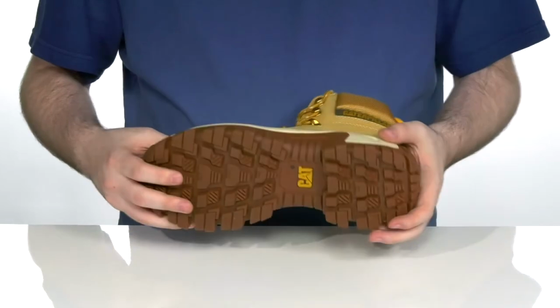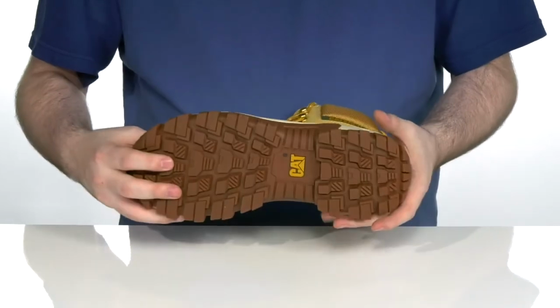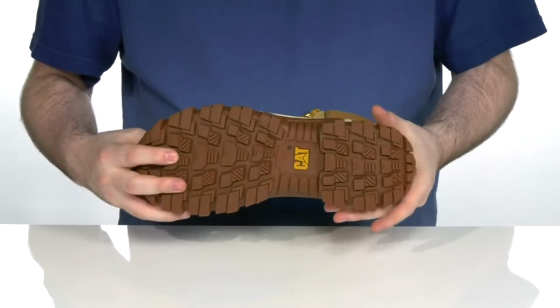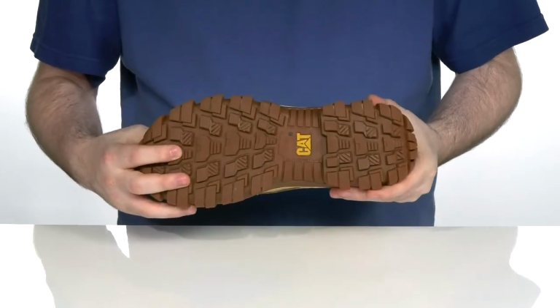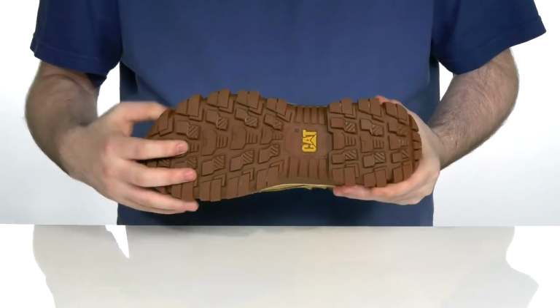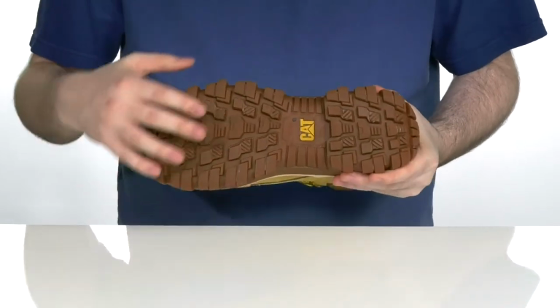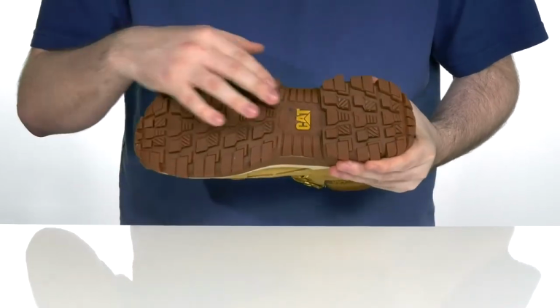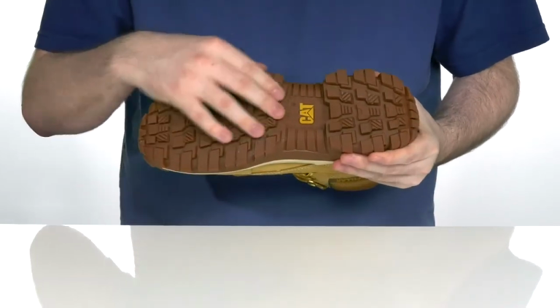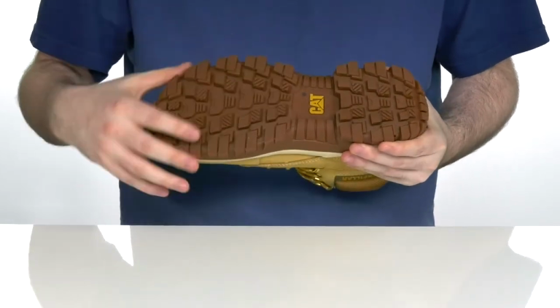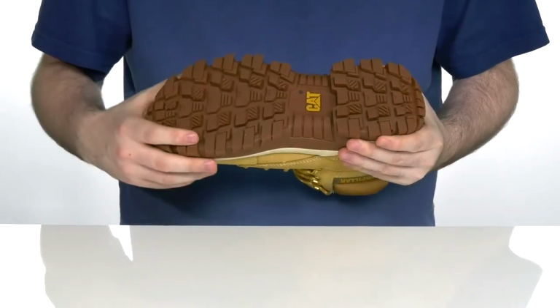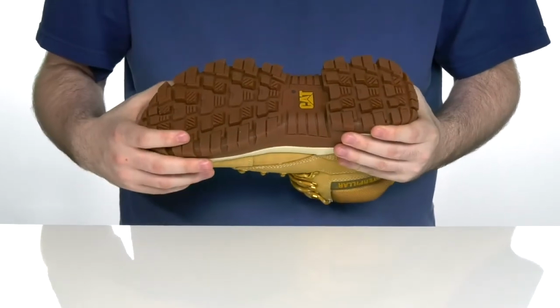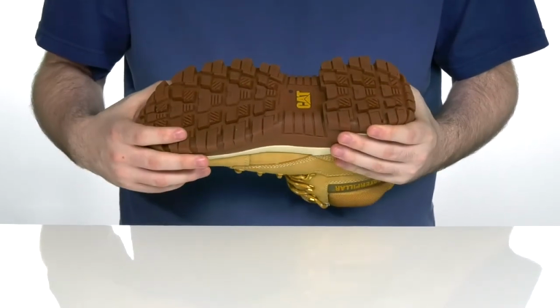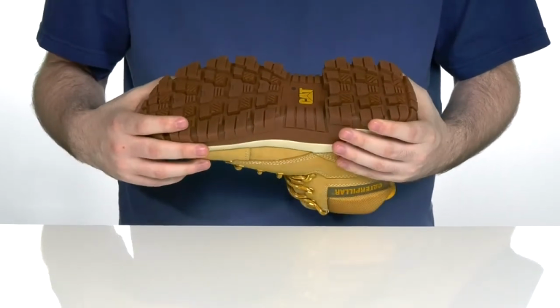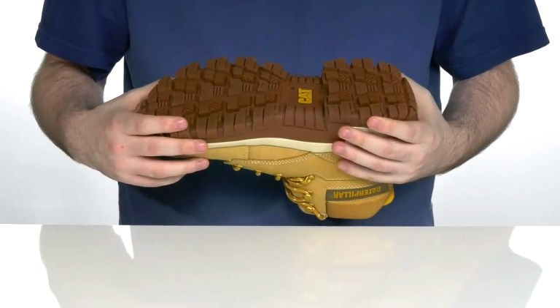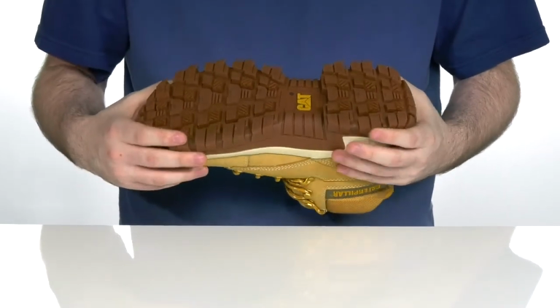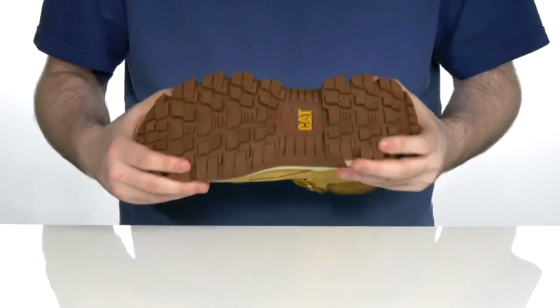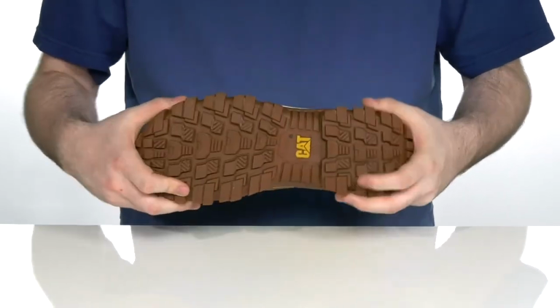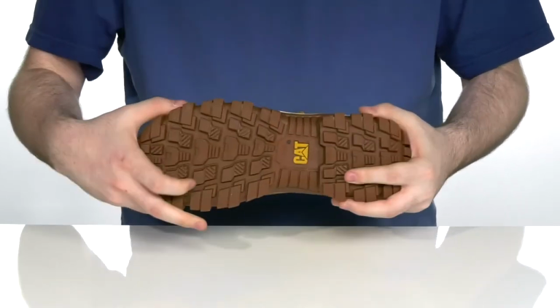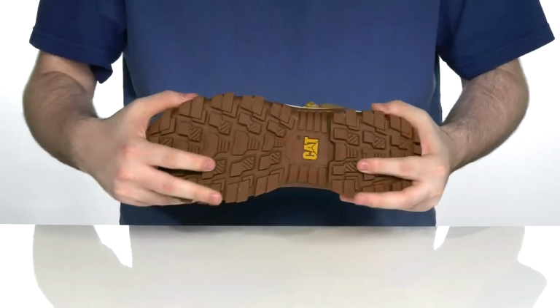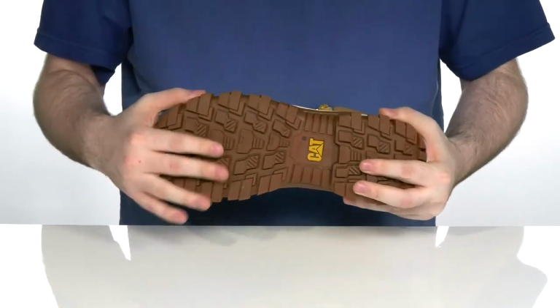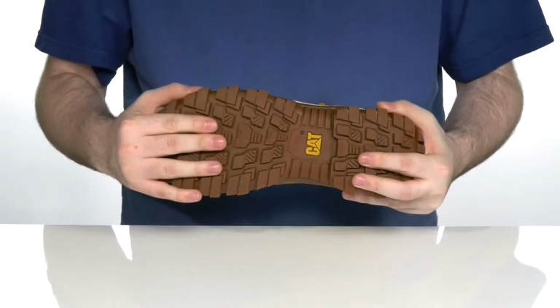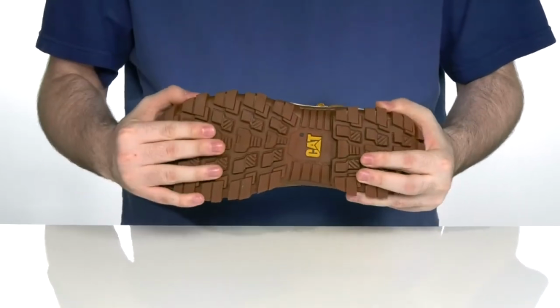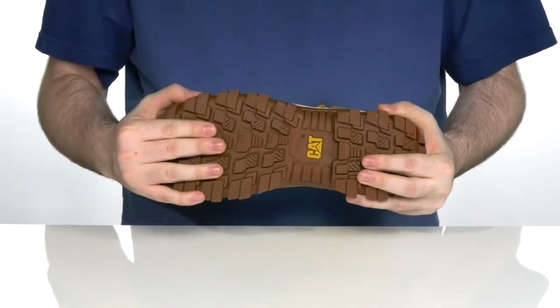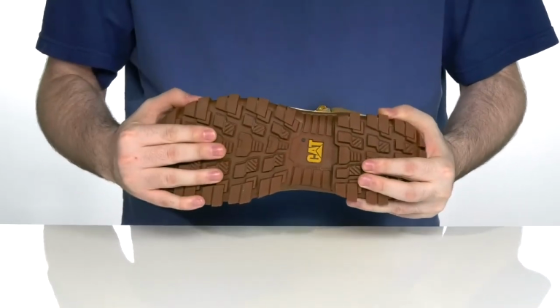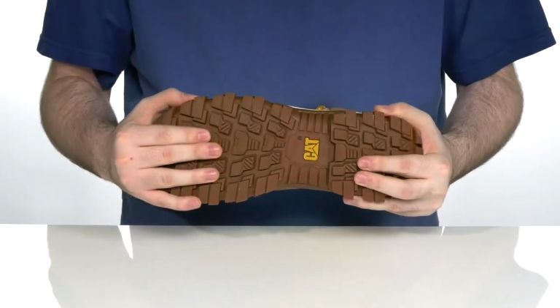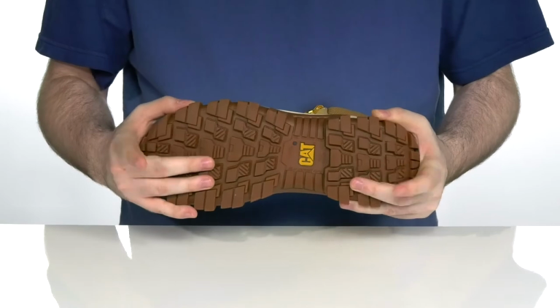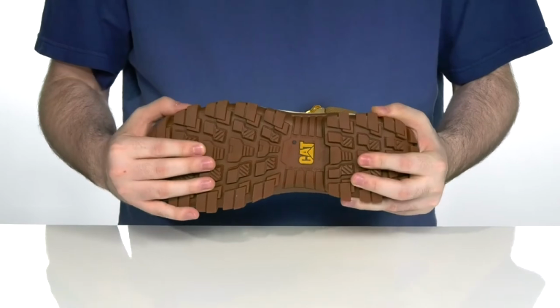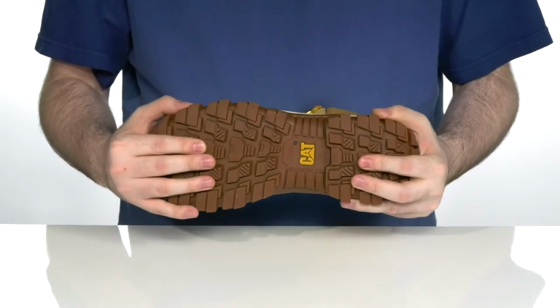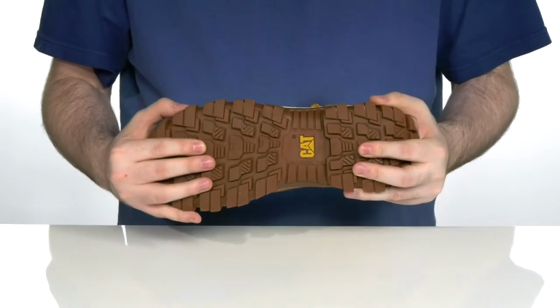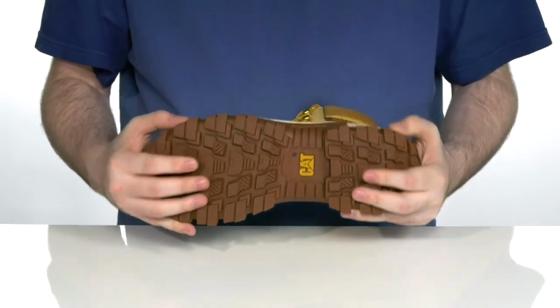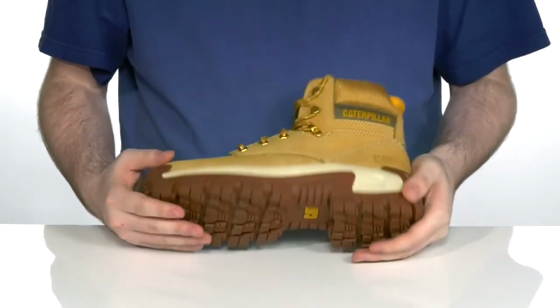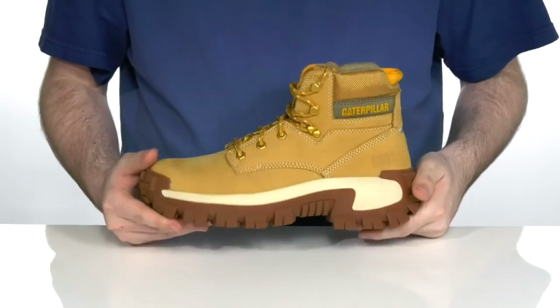The outsole is a slip-resistant rubber that is non-marking, so you can have a great grip on any type of surface.